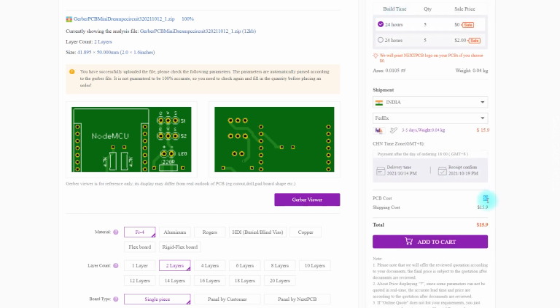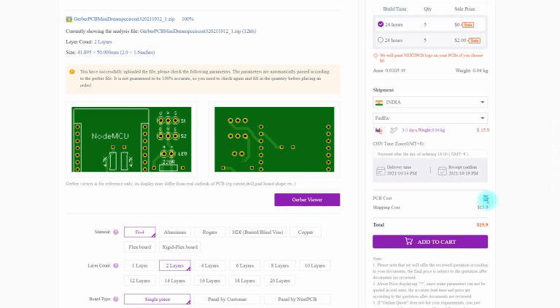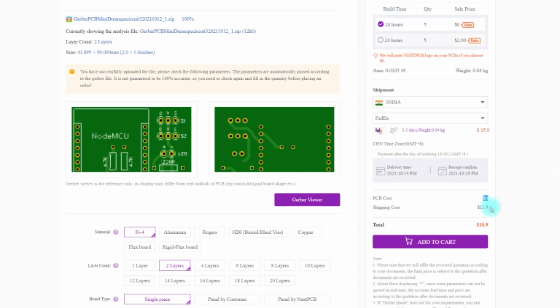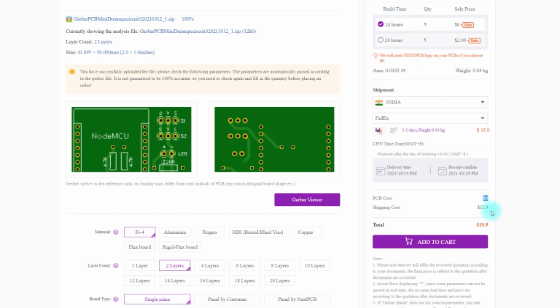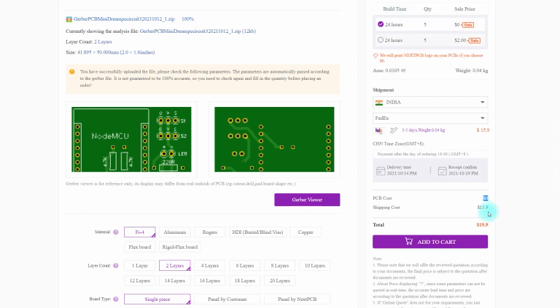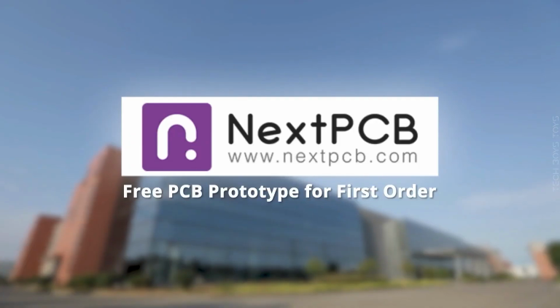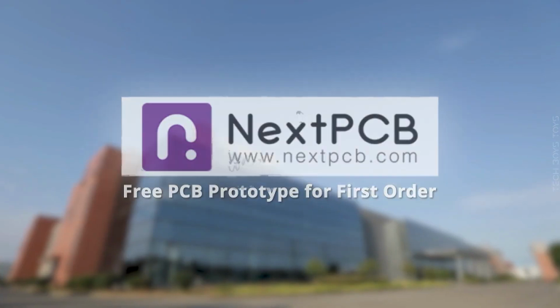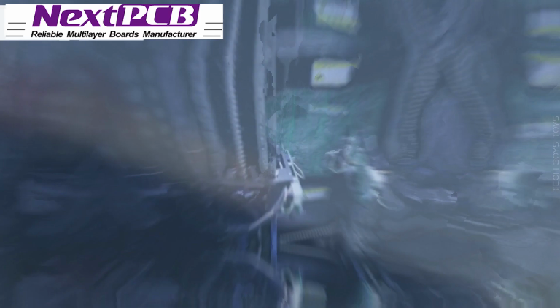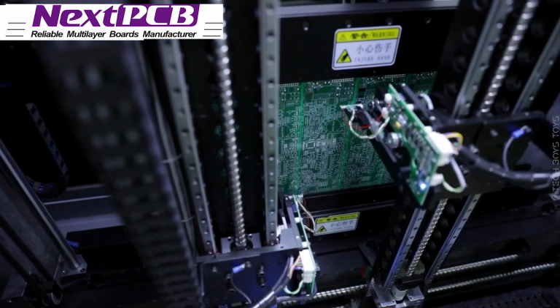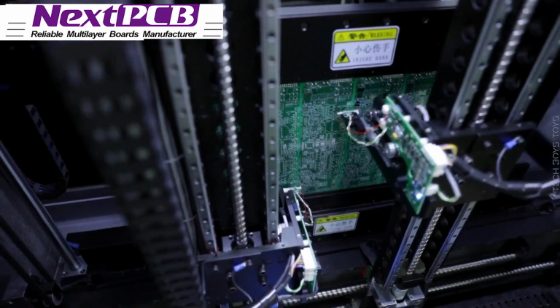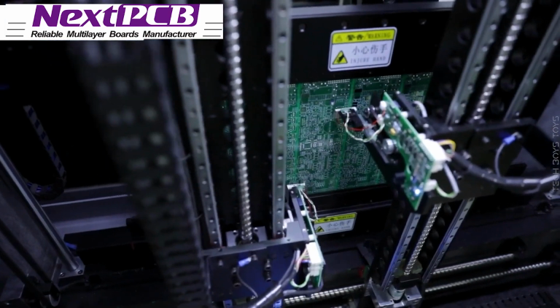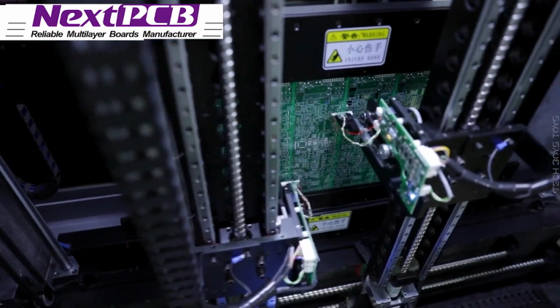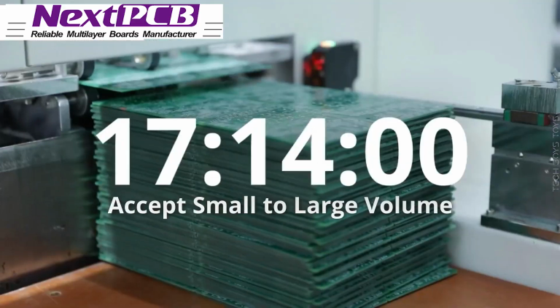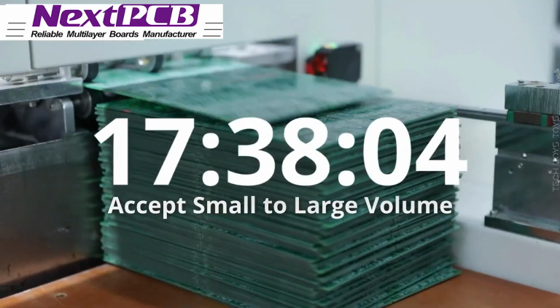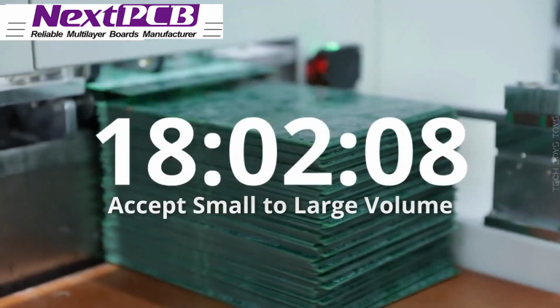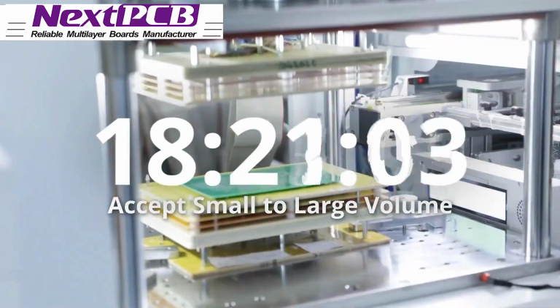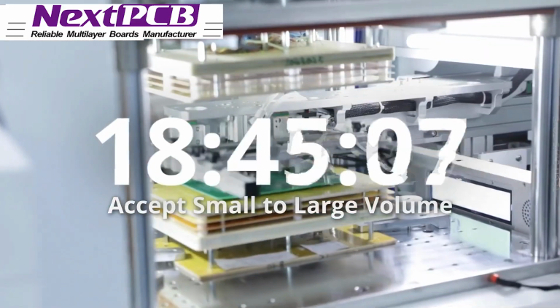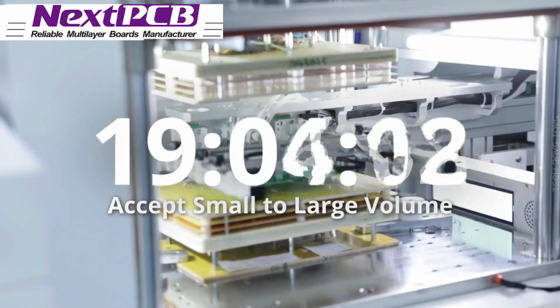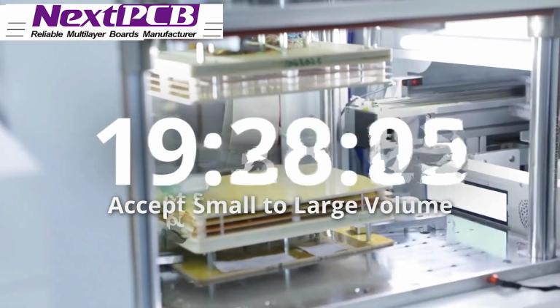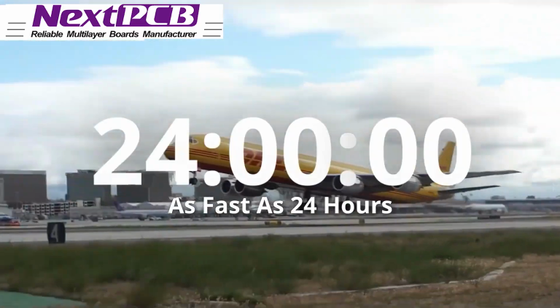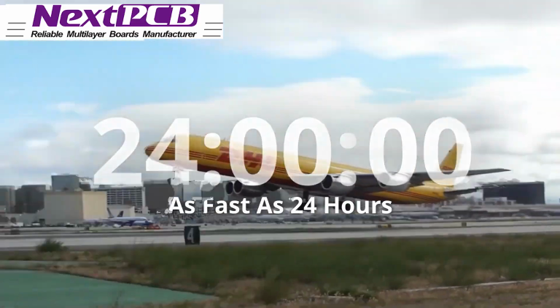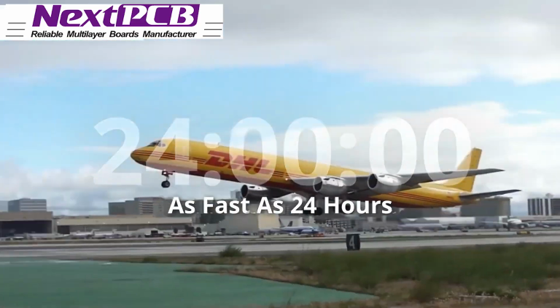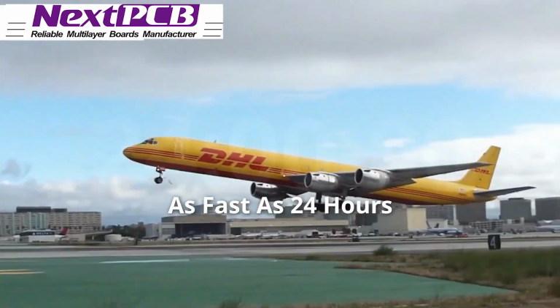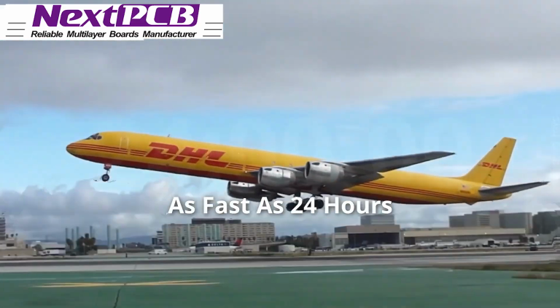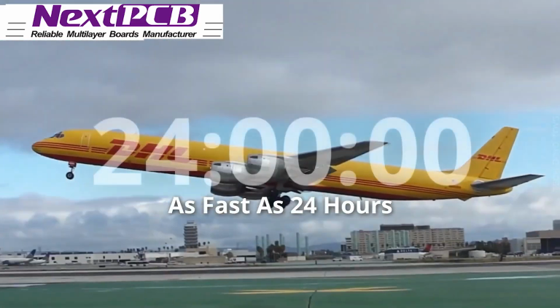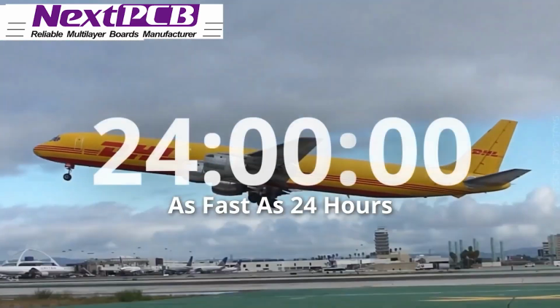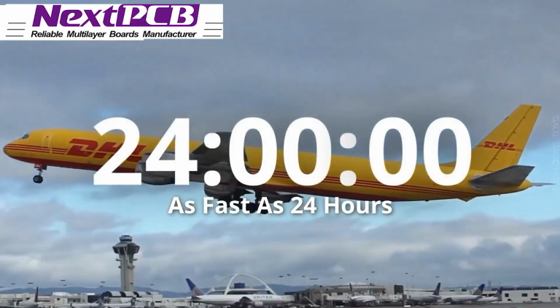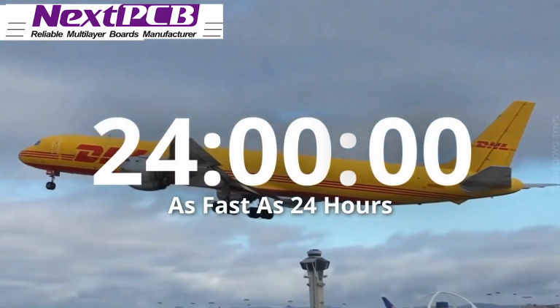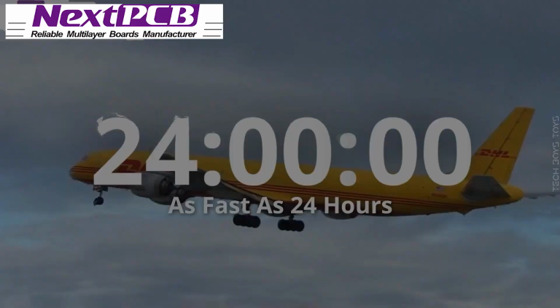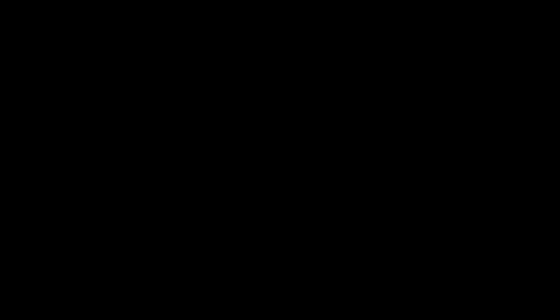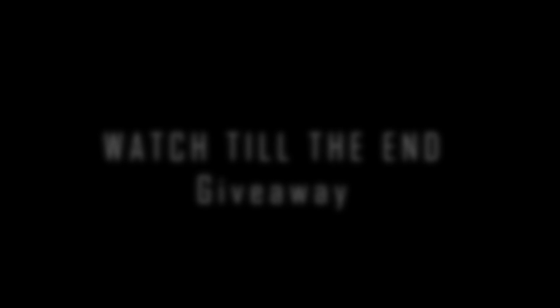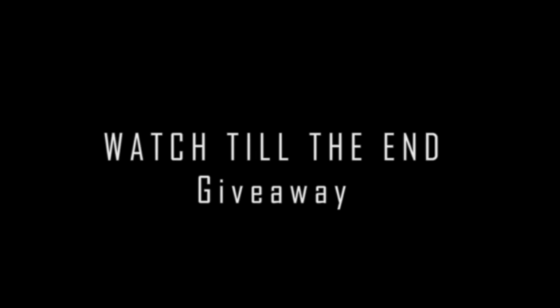Yes, you are right — zero dollars from NextPCB. So hurry up, go to the description, and order it now.